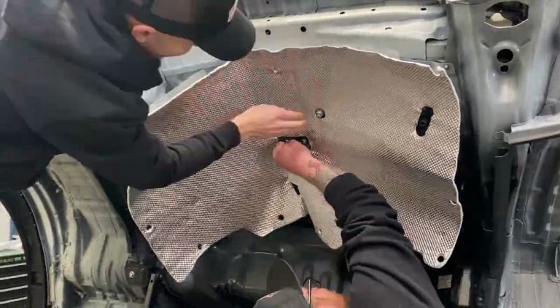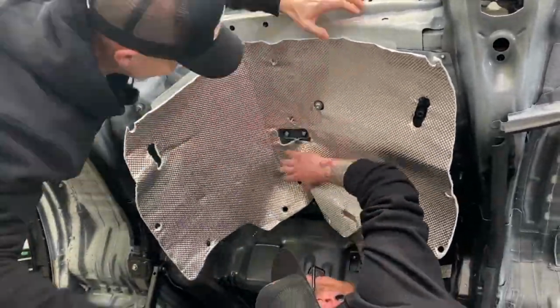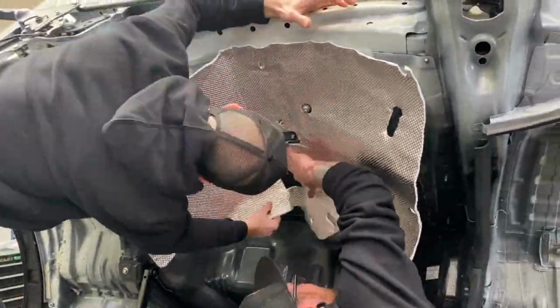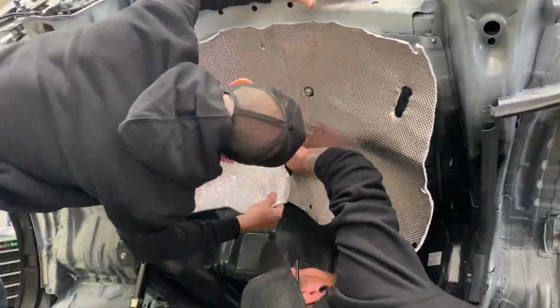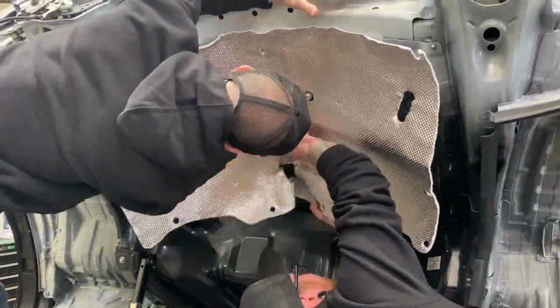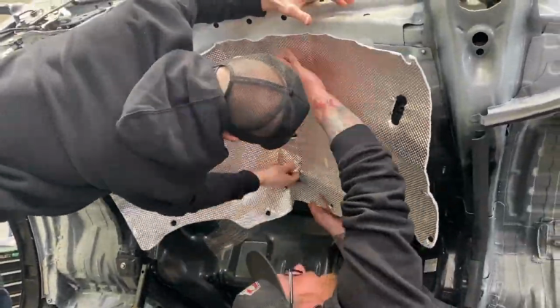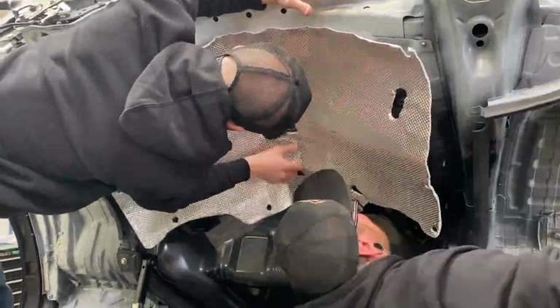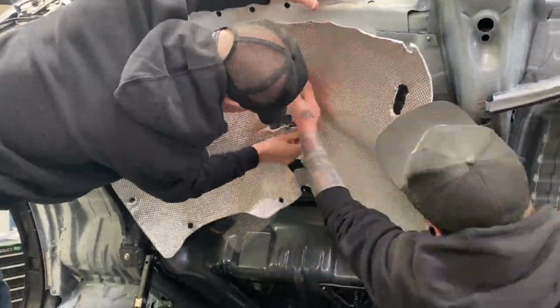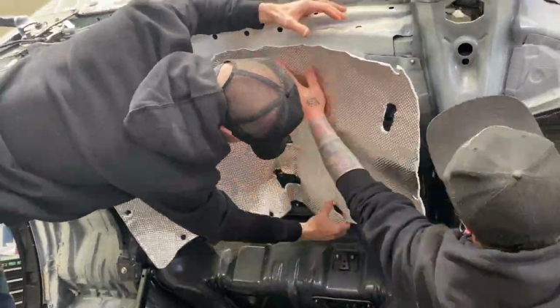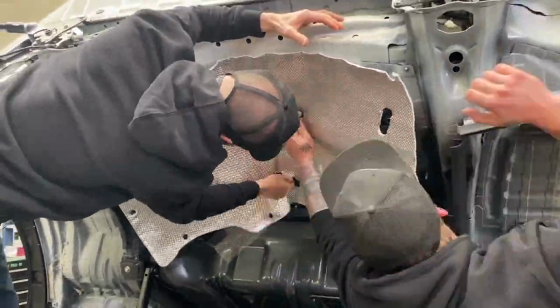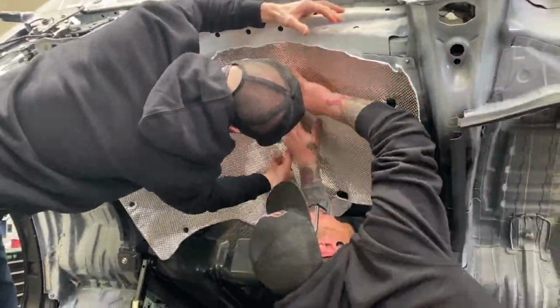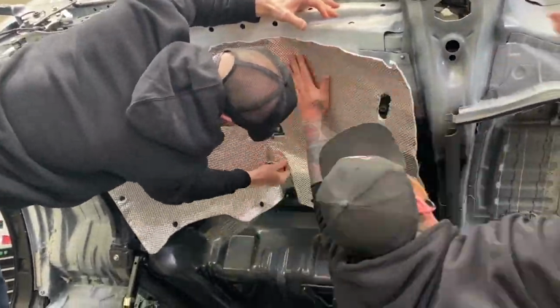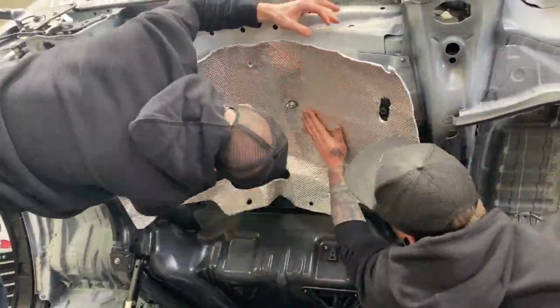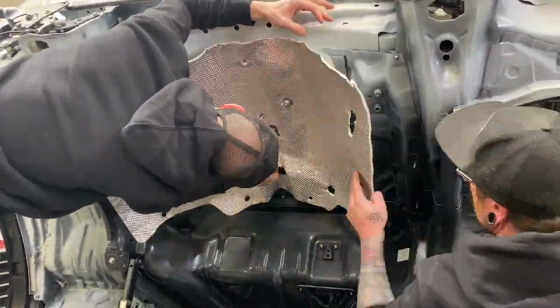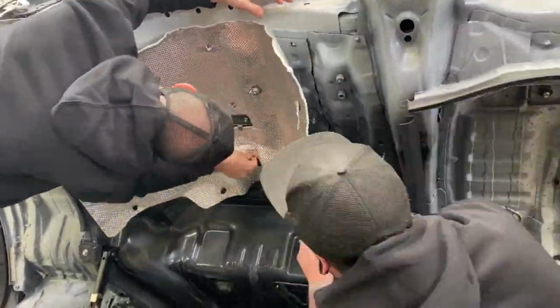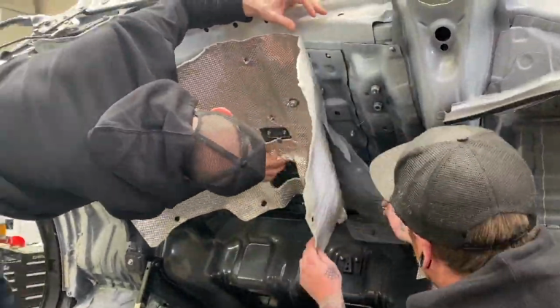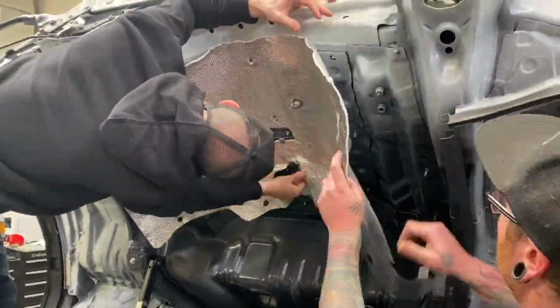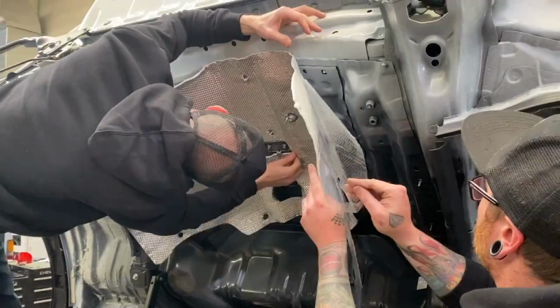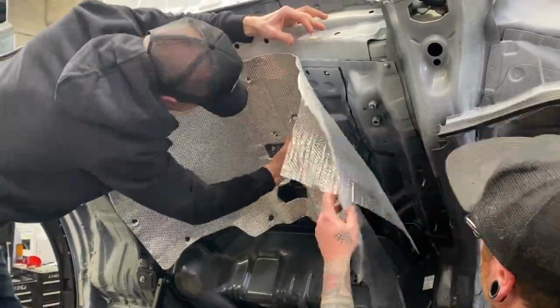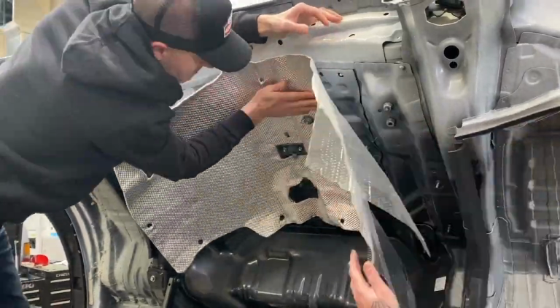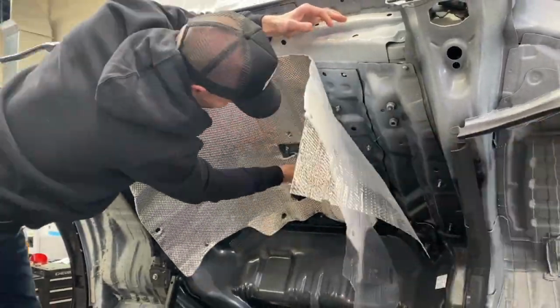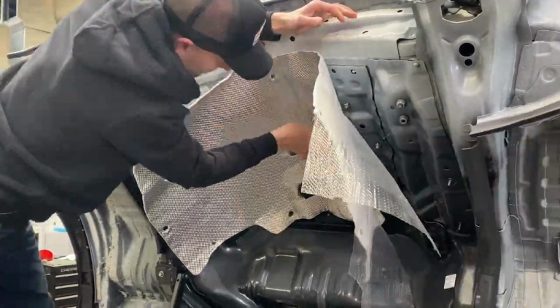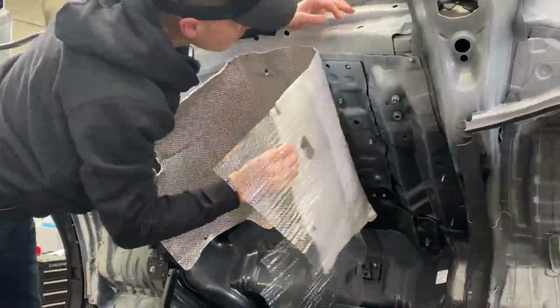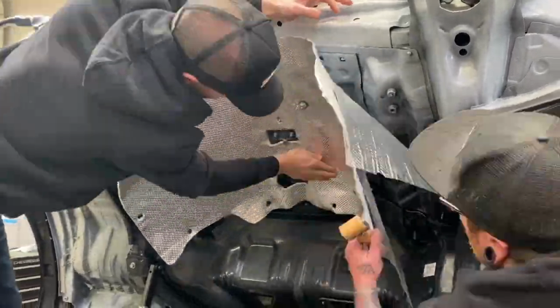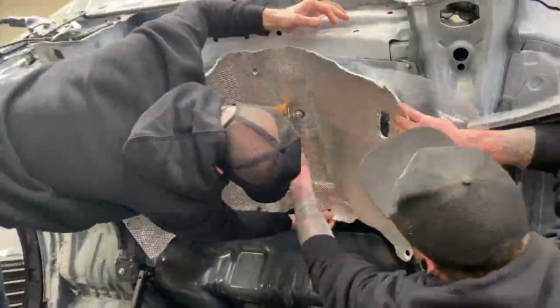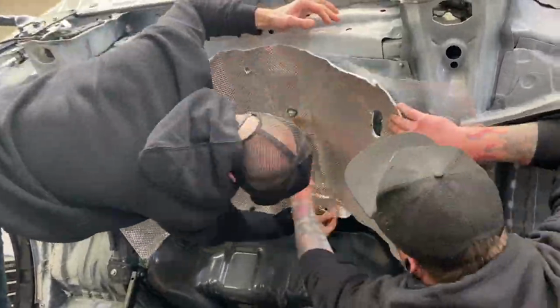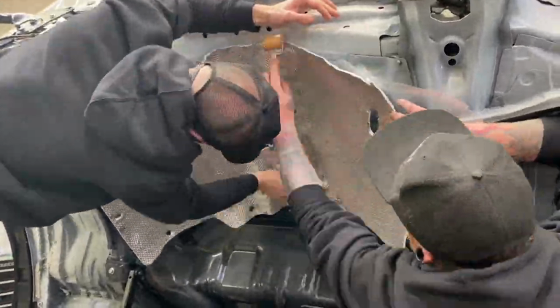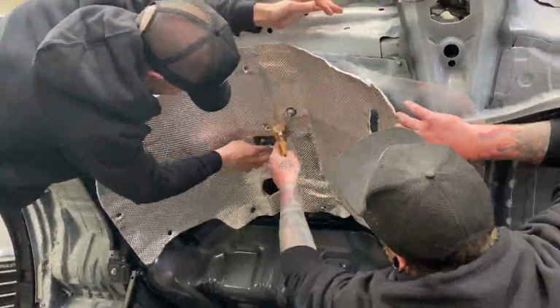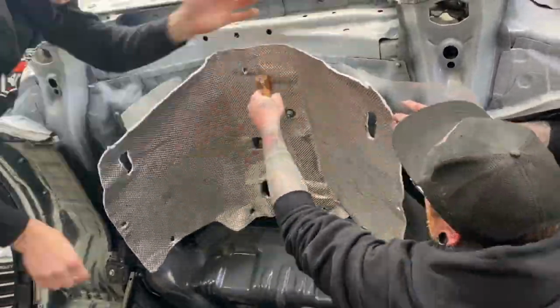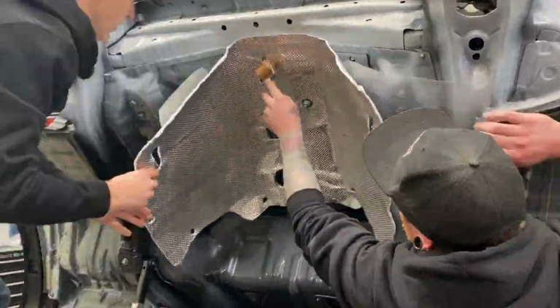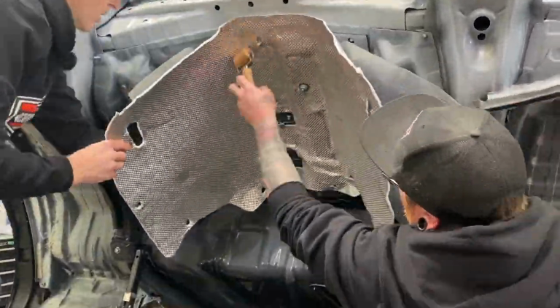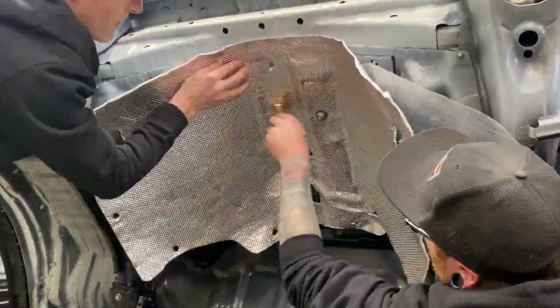We've then brought it over, peeled out a center line, tacked that on, and removed the adhesive as we've worked out from east to west.